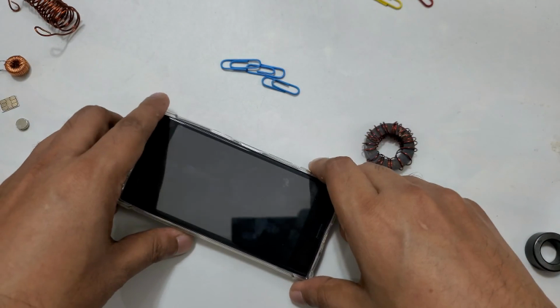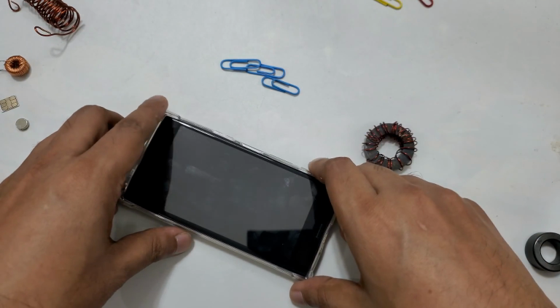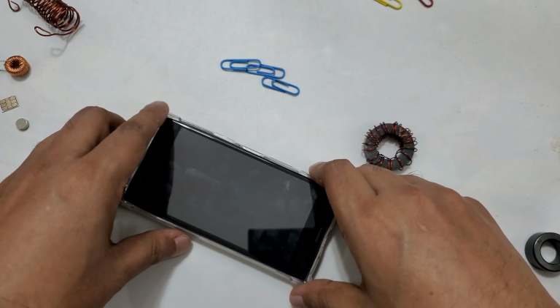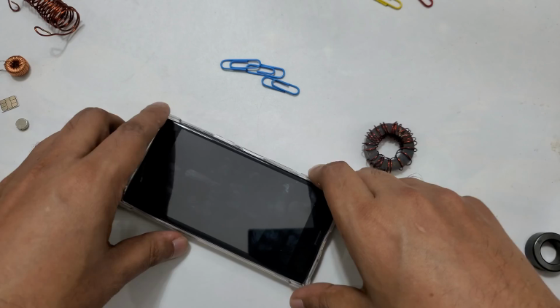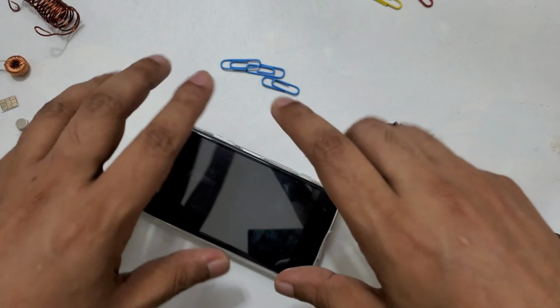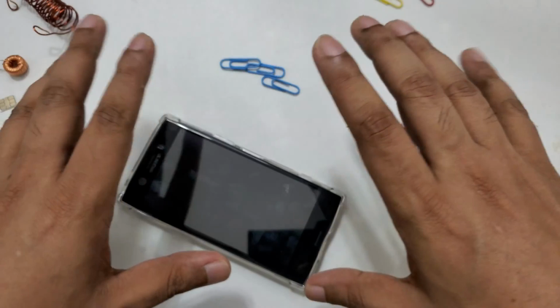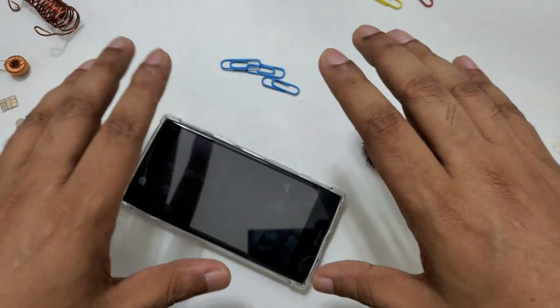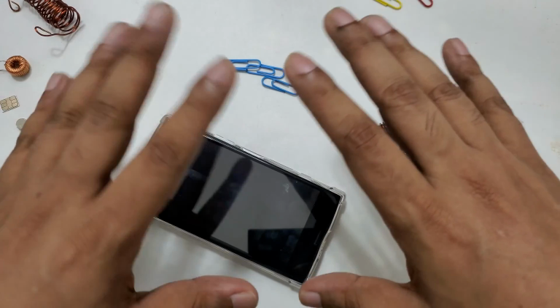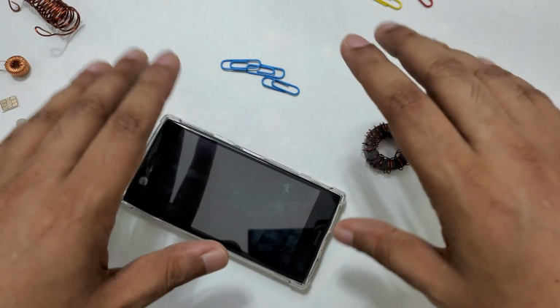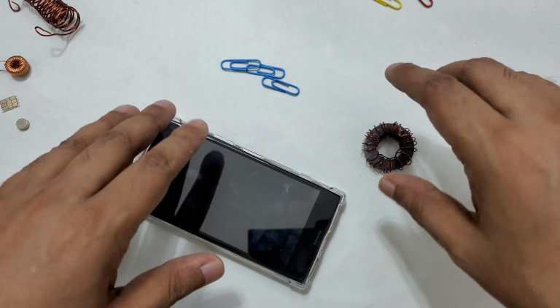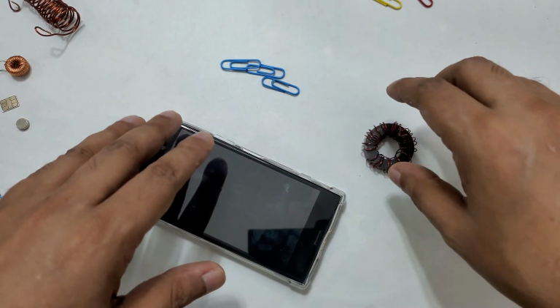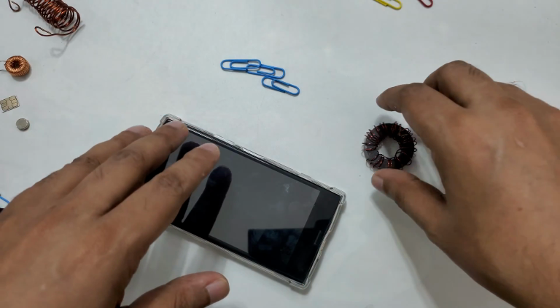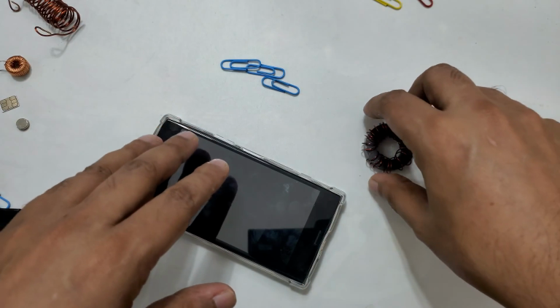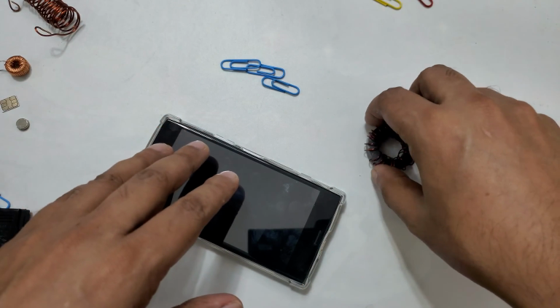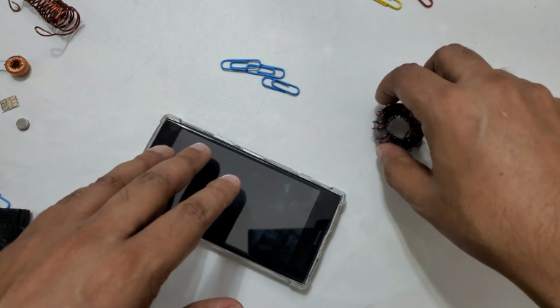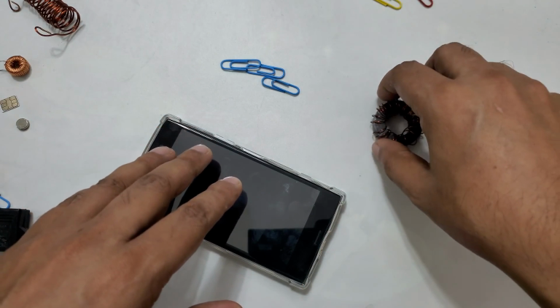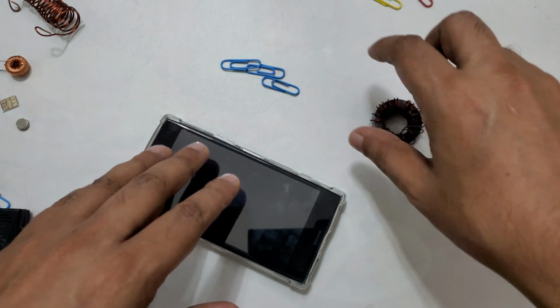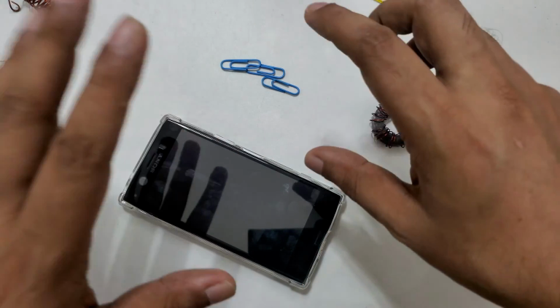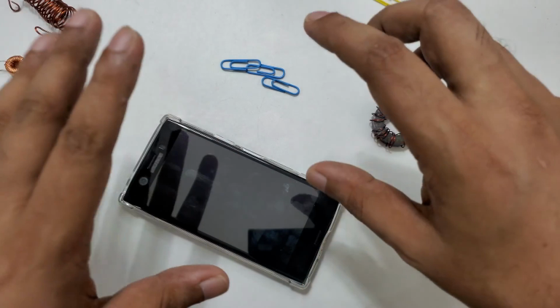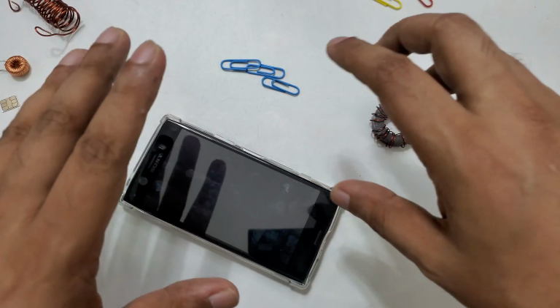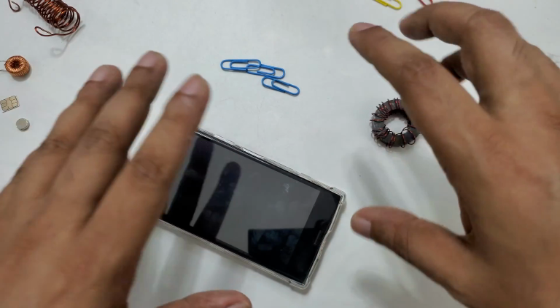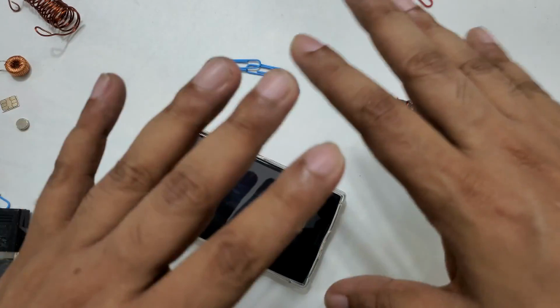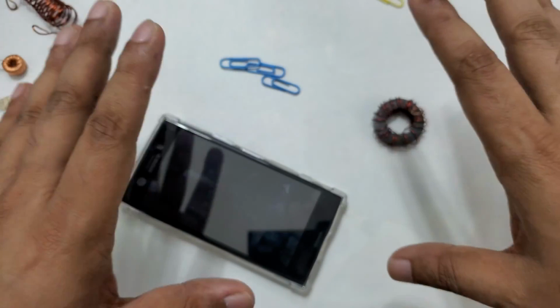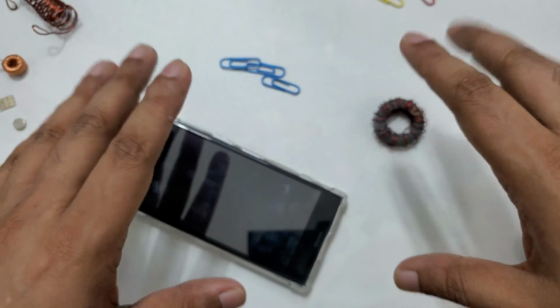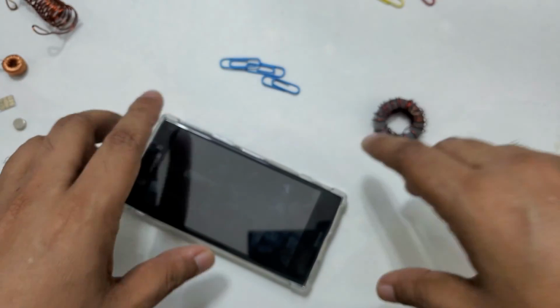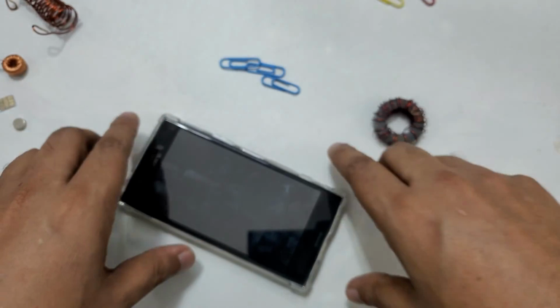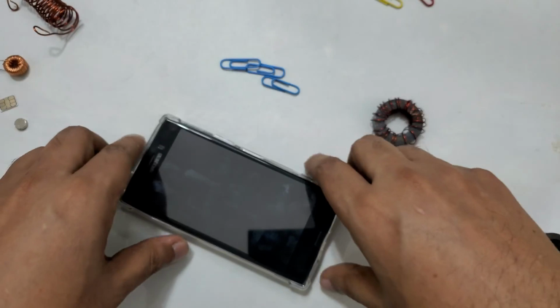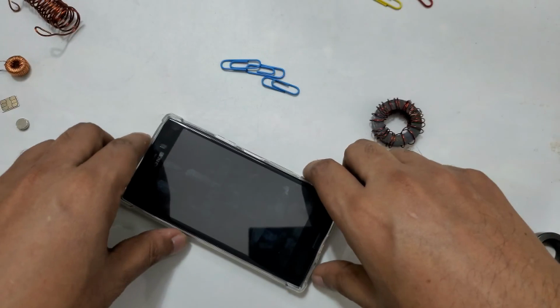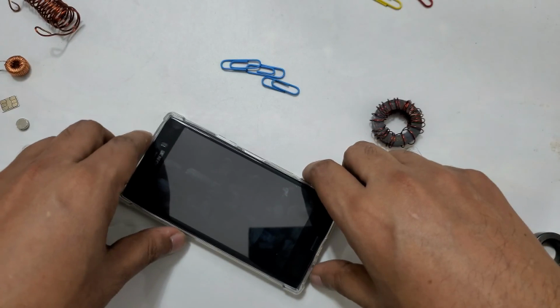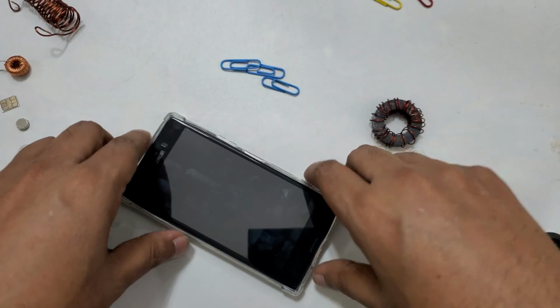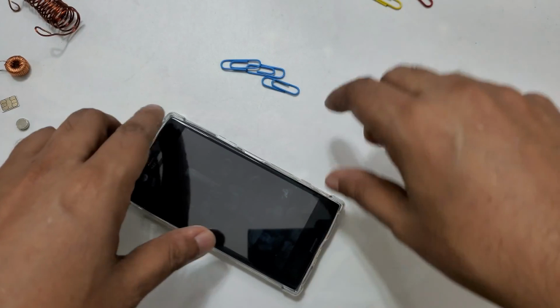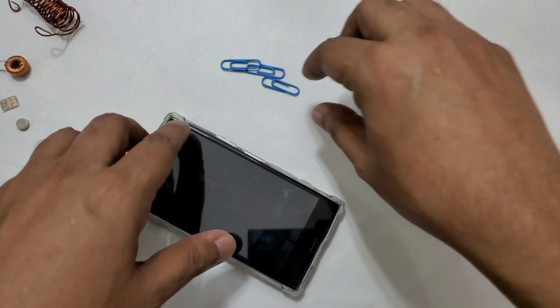Hope it will work with all mobiles, but specially with the Sony Xperia models it's gonna work.